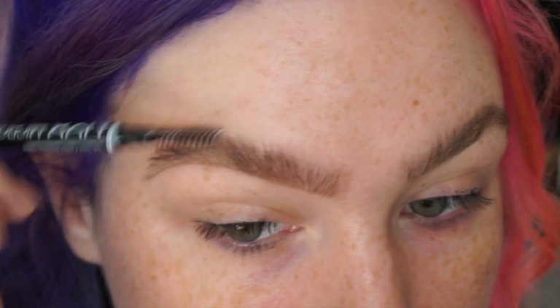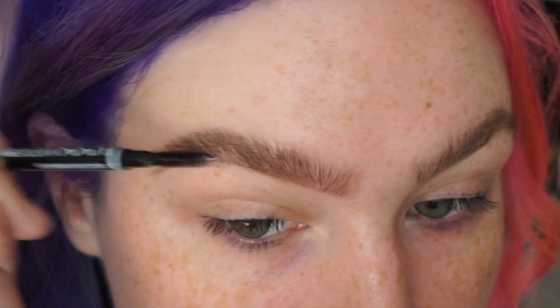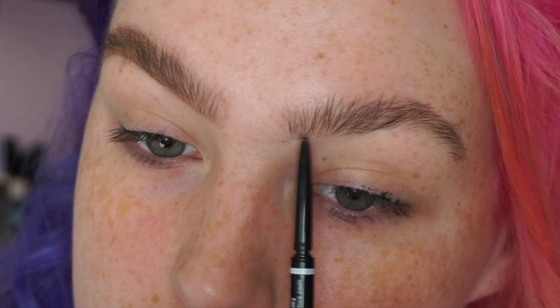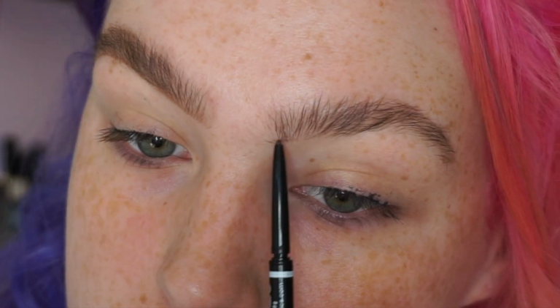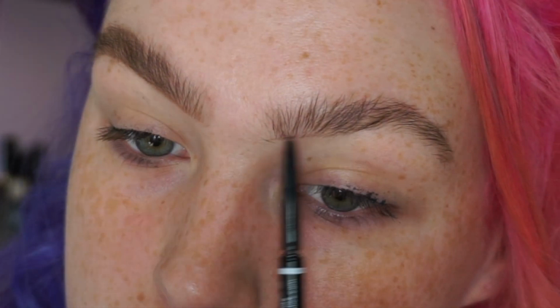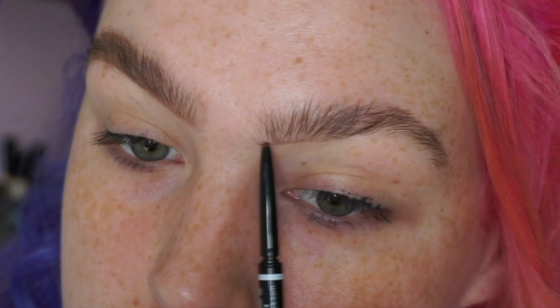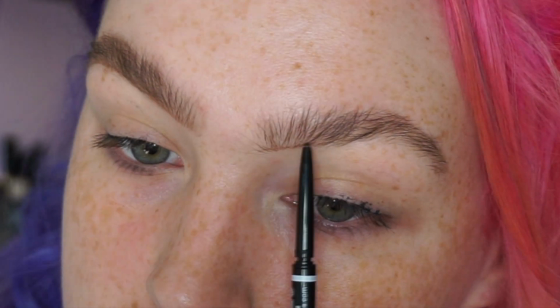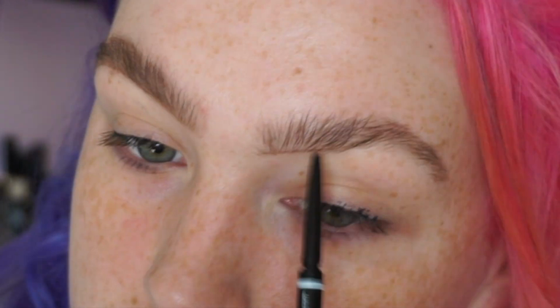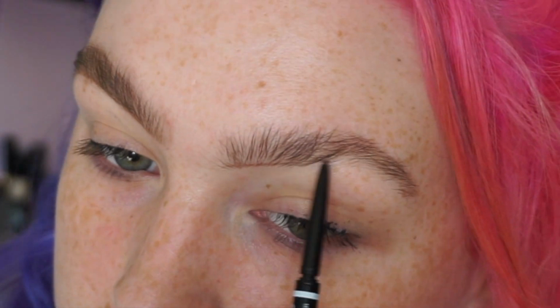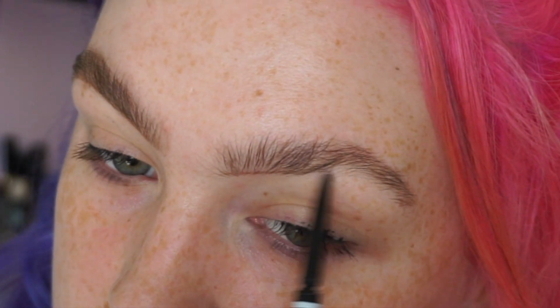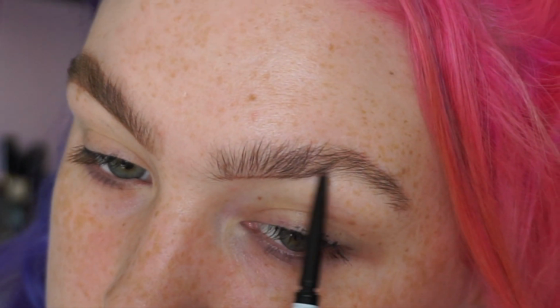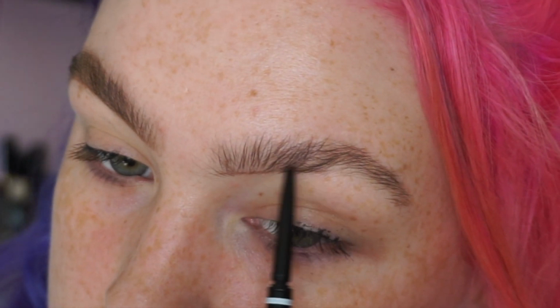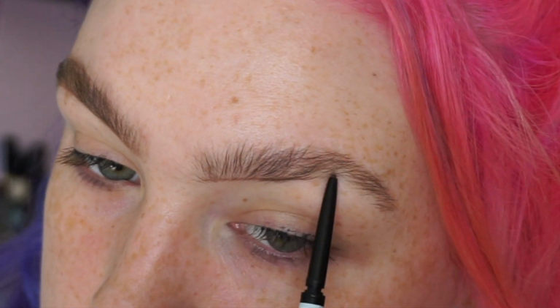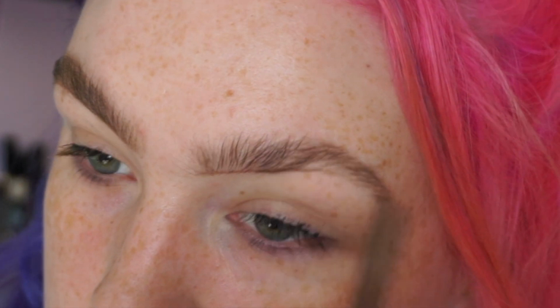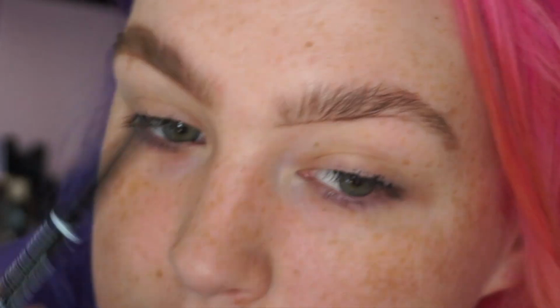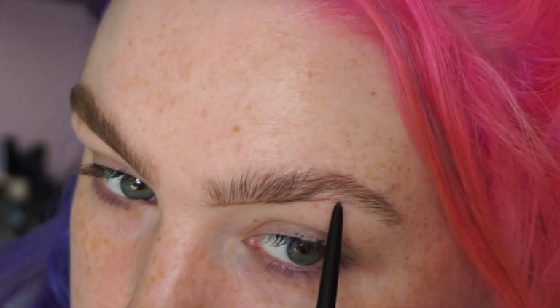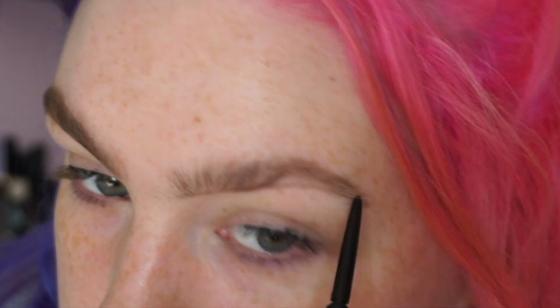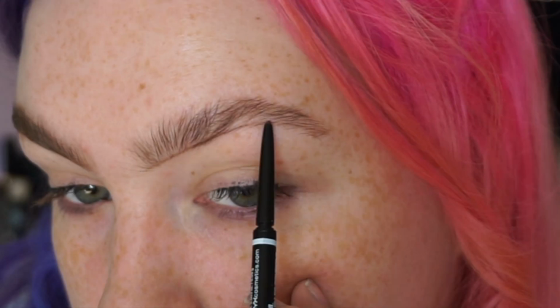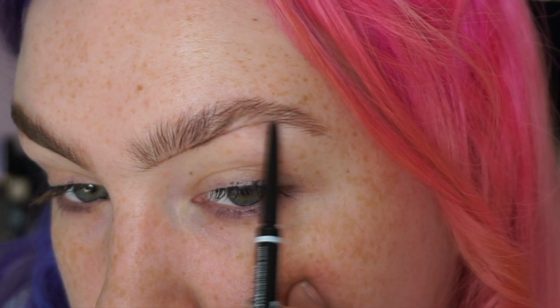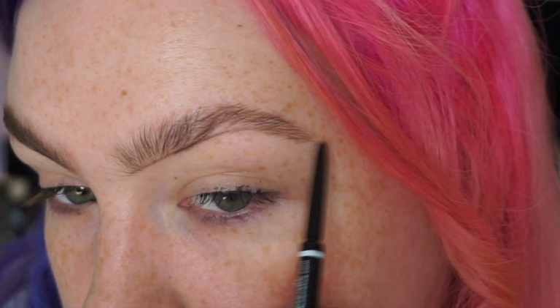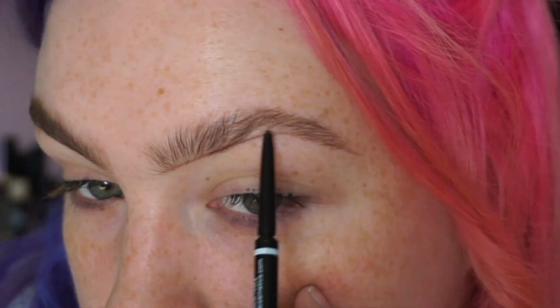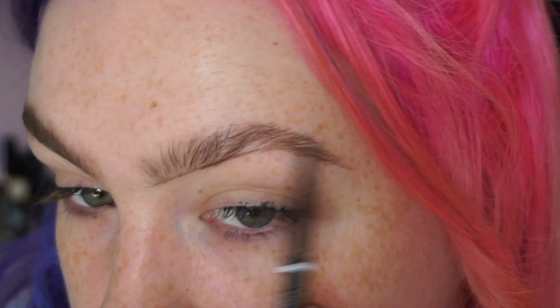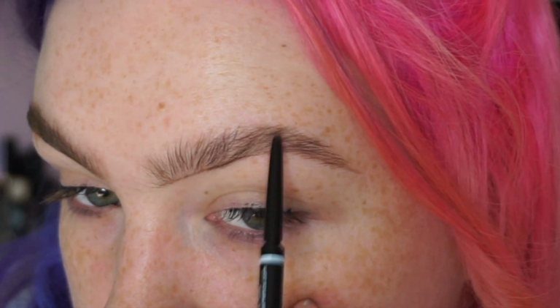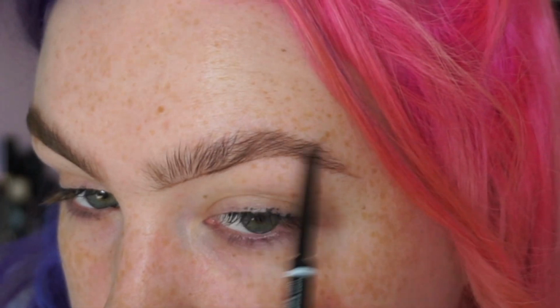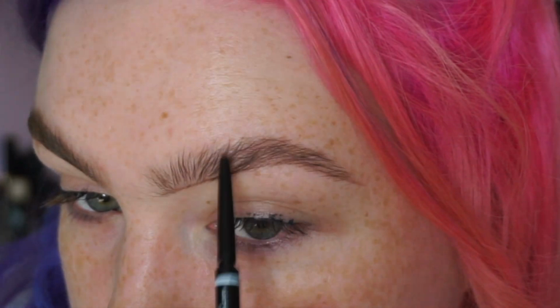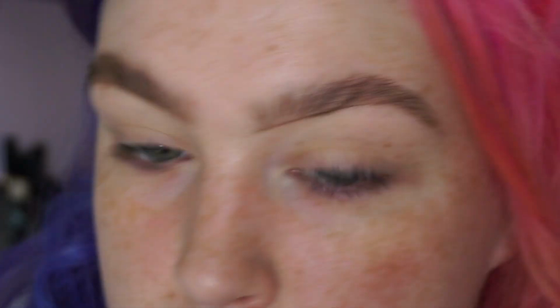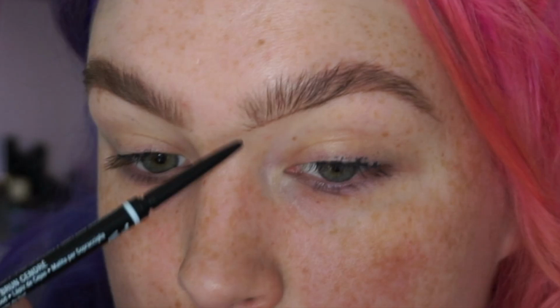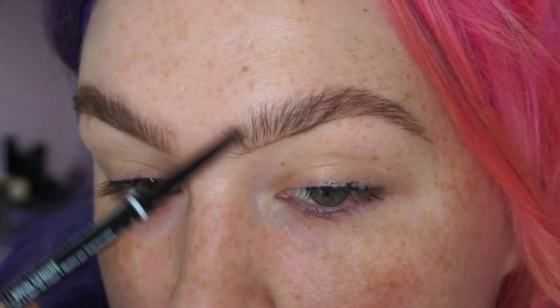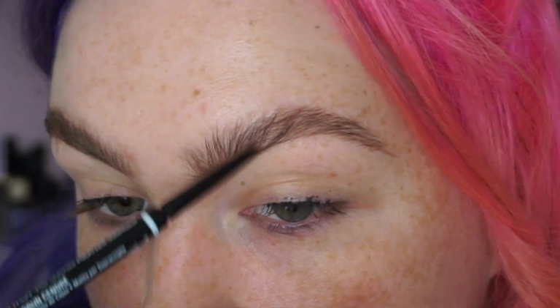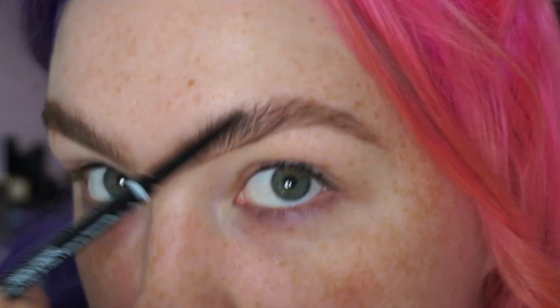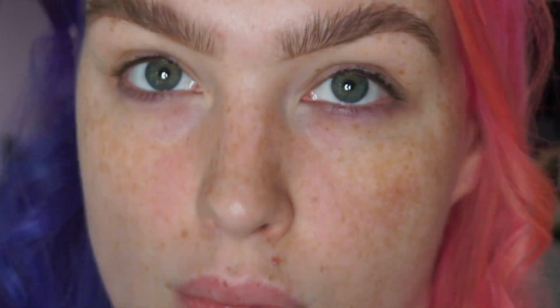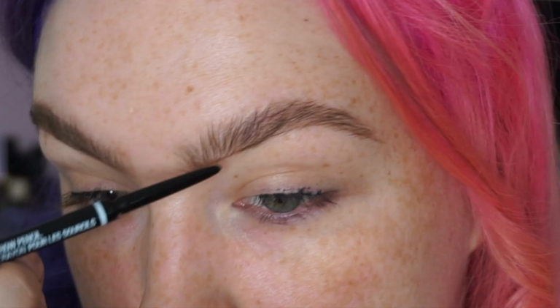And then once you're super confident in doing it, you're just going to fly on through the next brow. Simple!